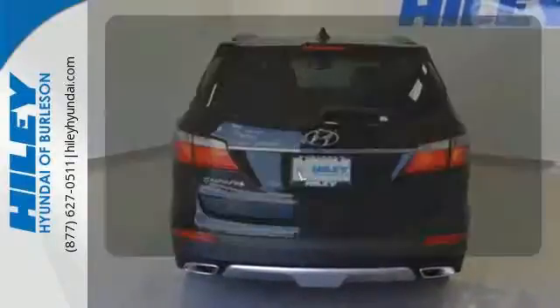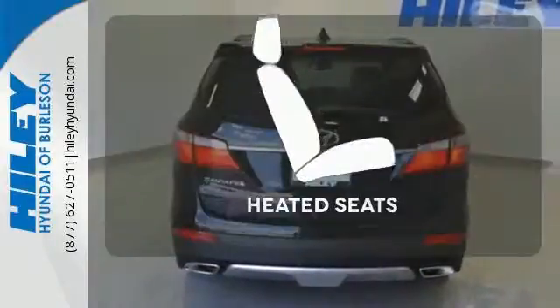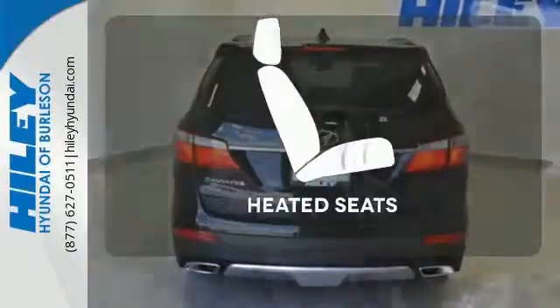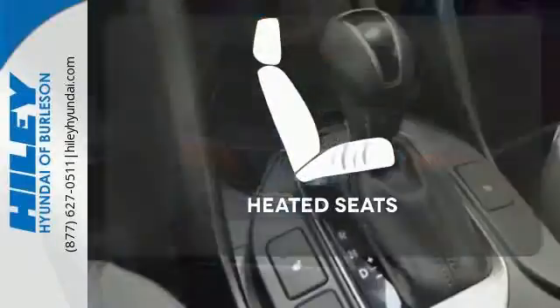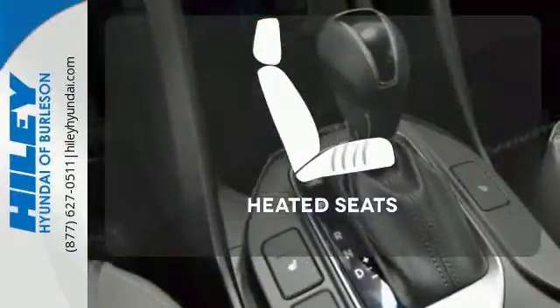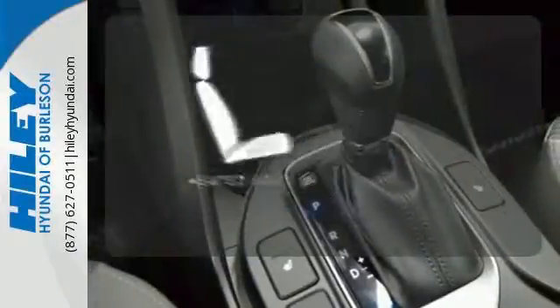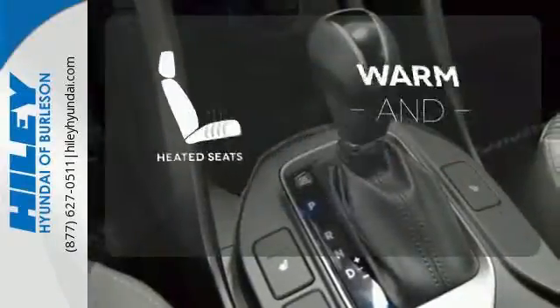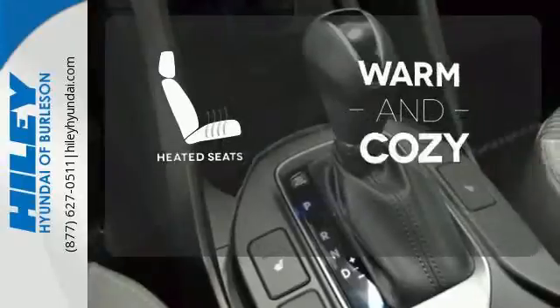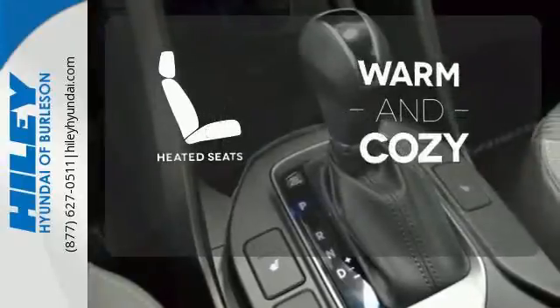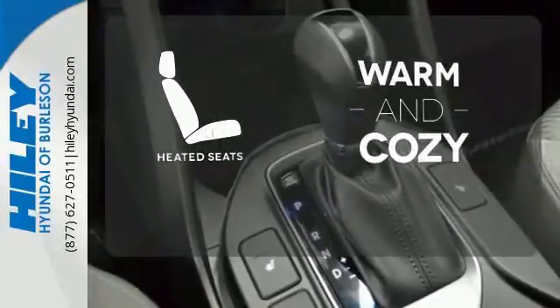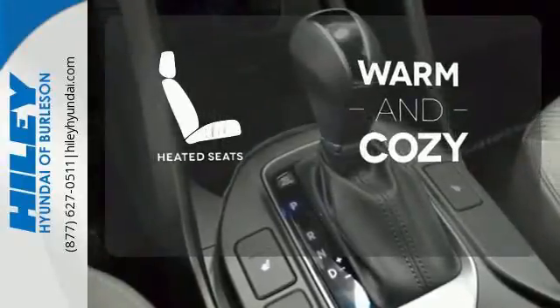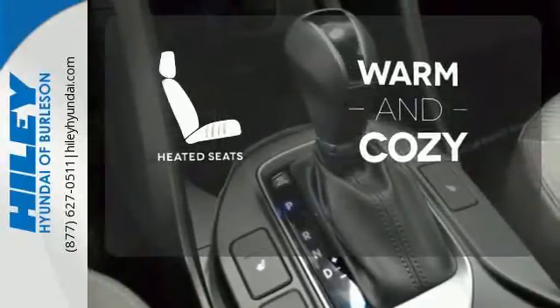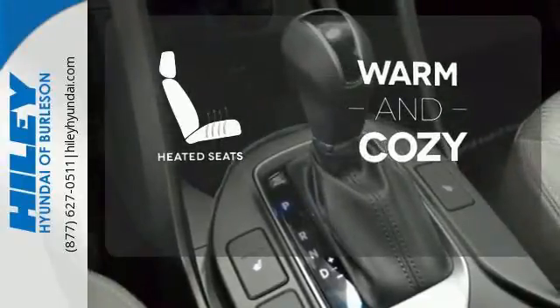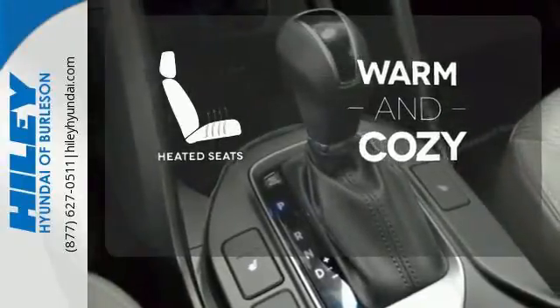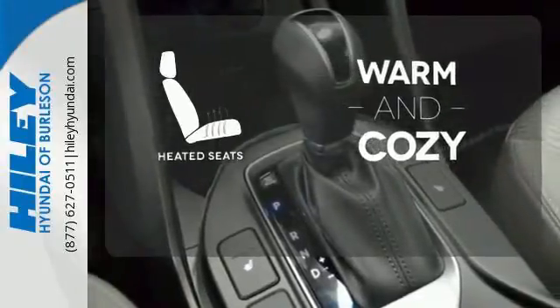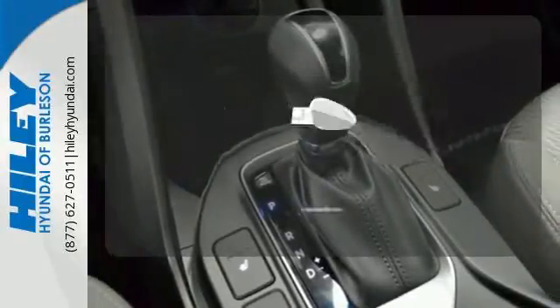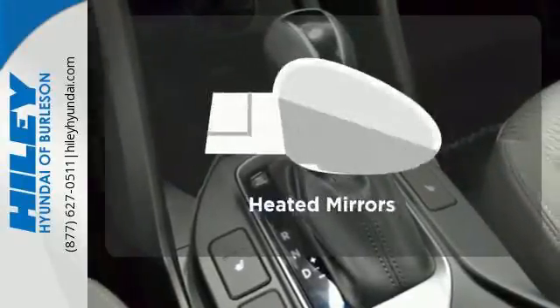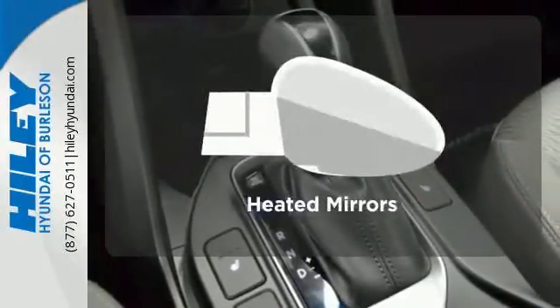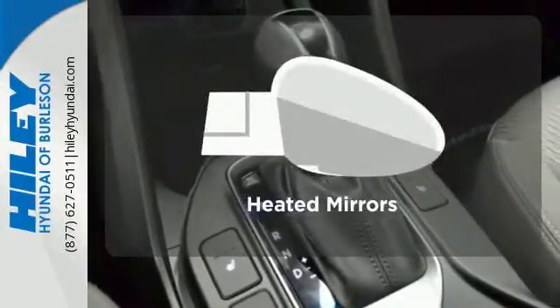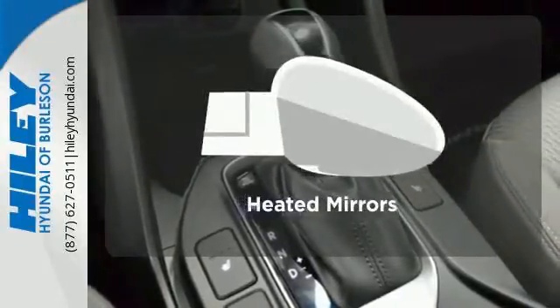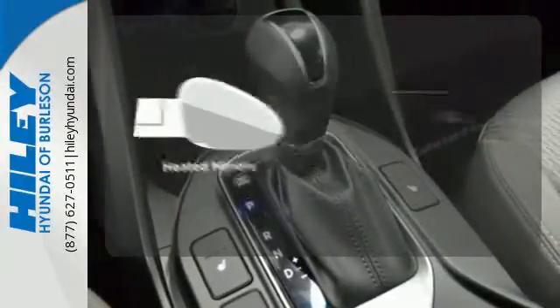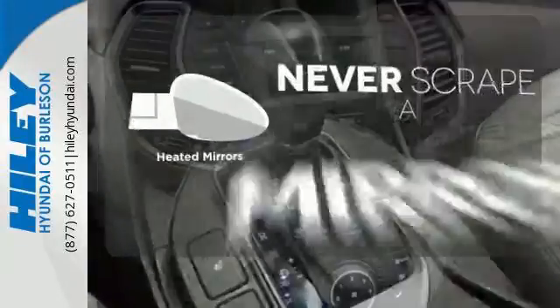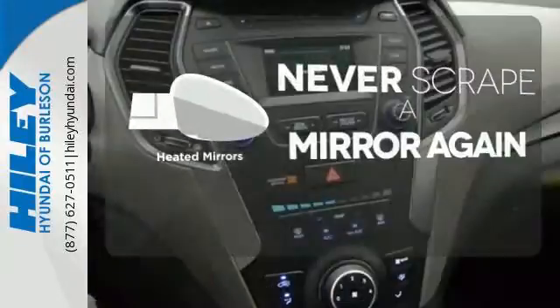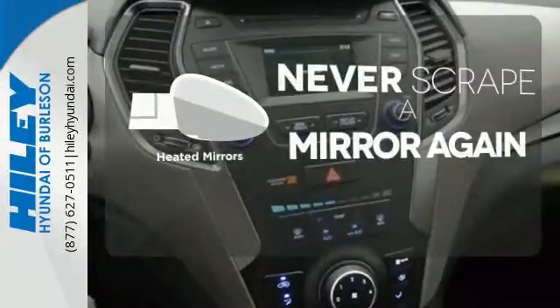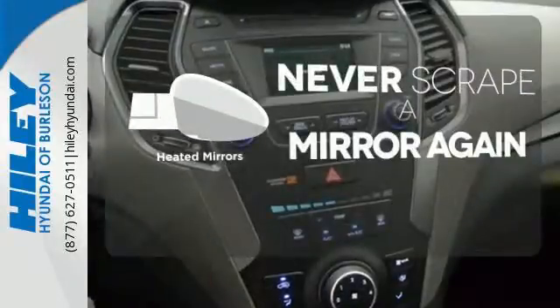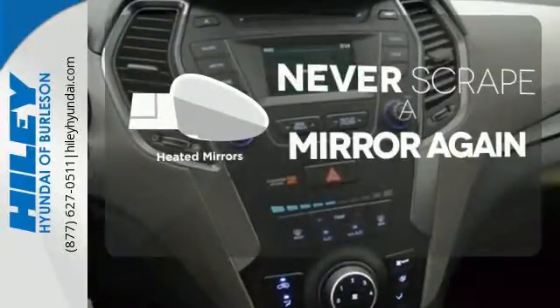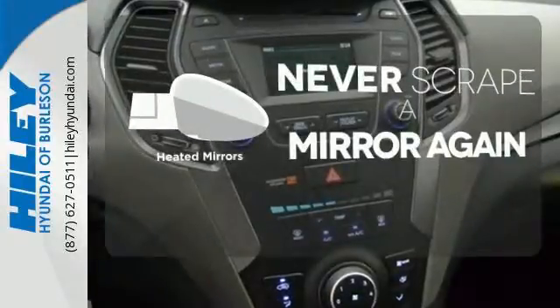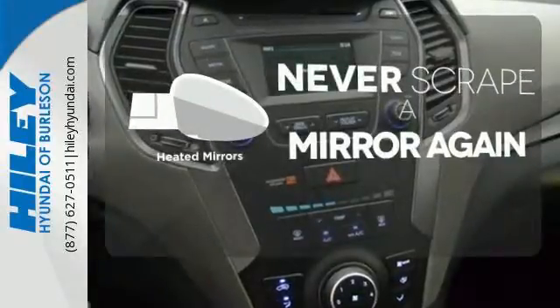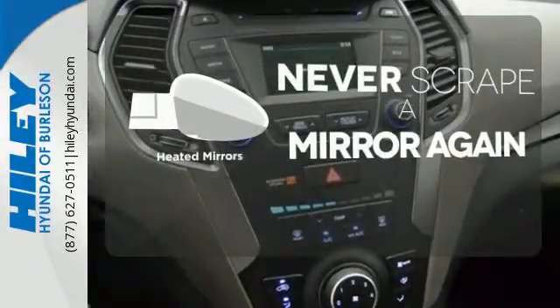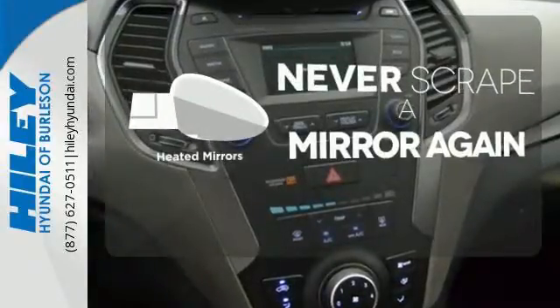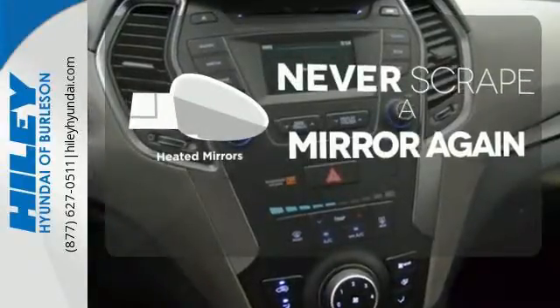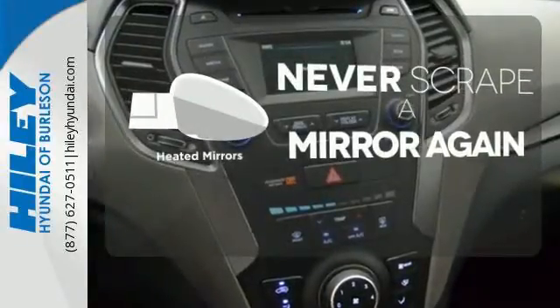Wrap yourself in the comfort of heated seats. Heated mirrors means never worrying about ice obstructing your view.